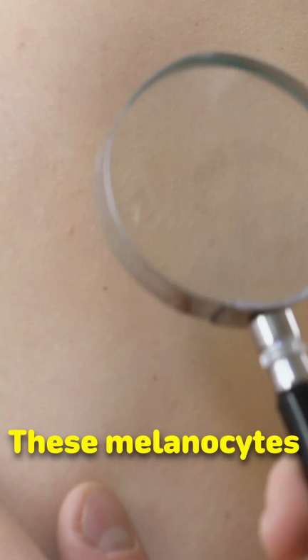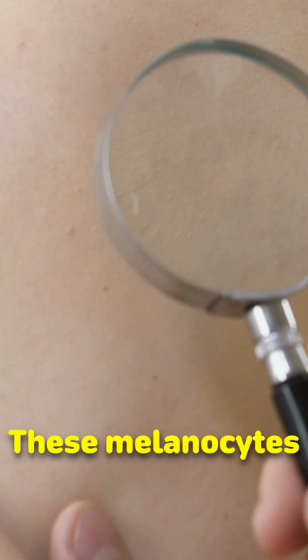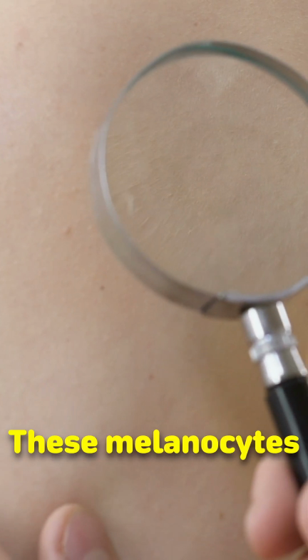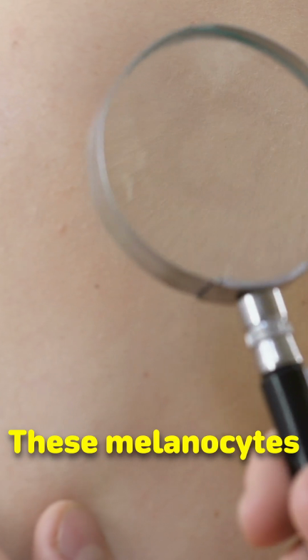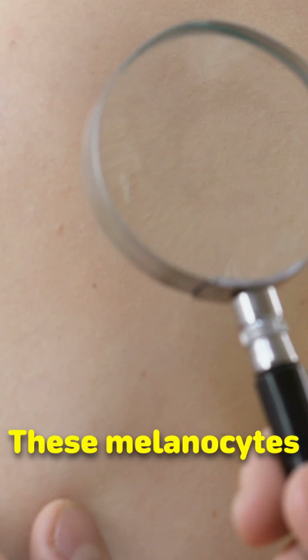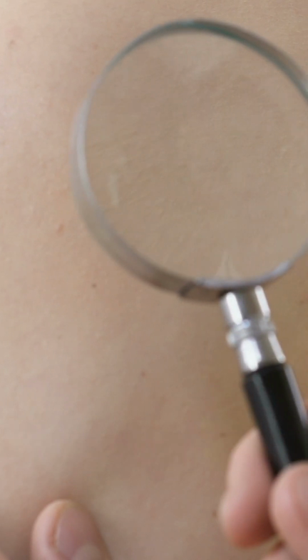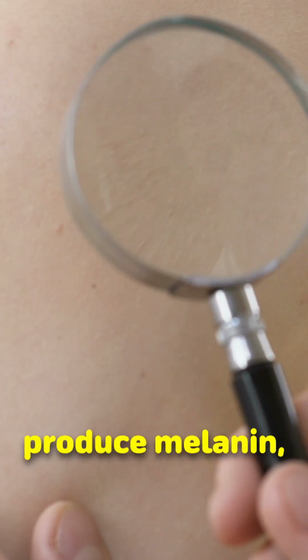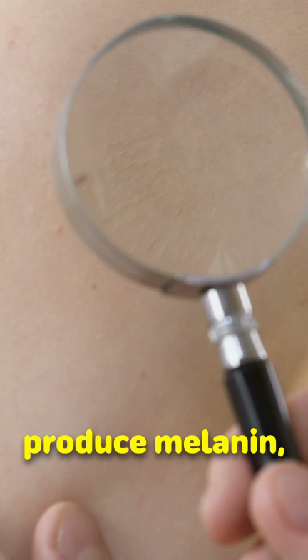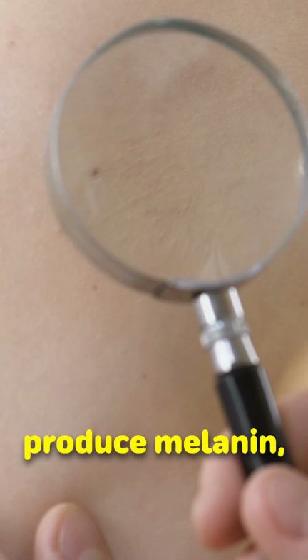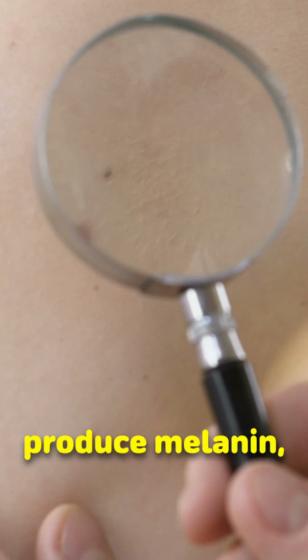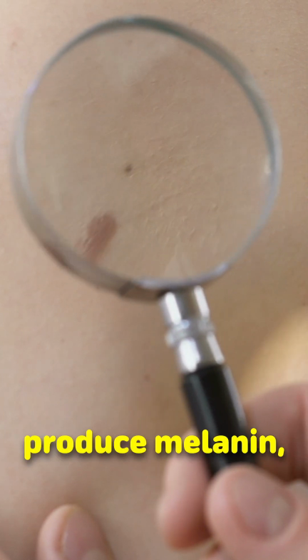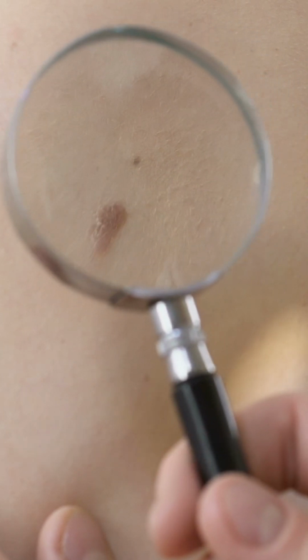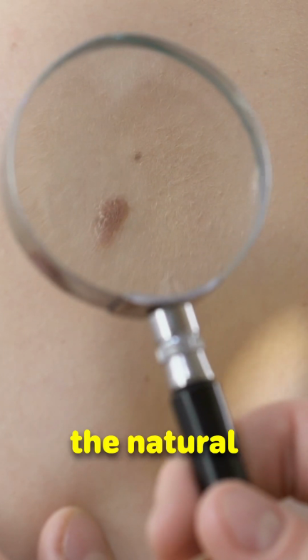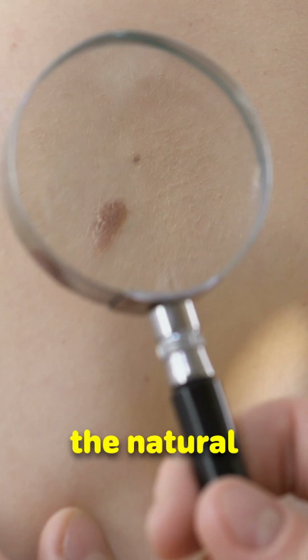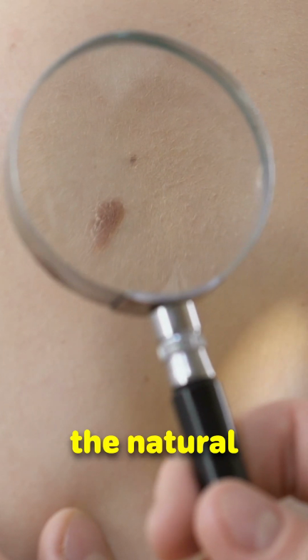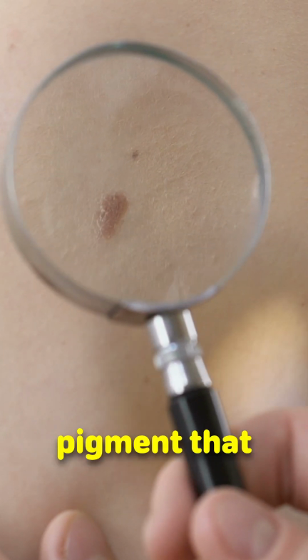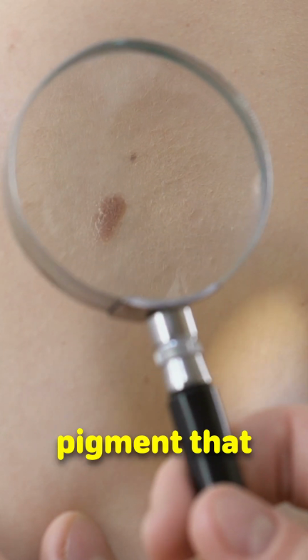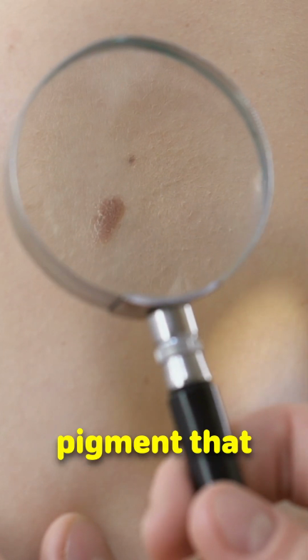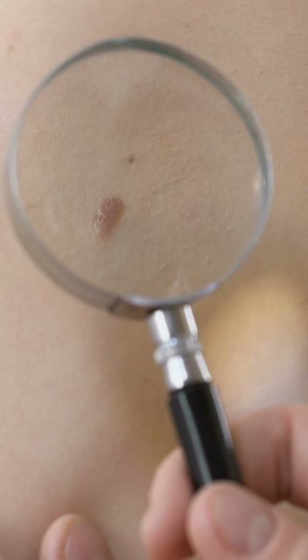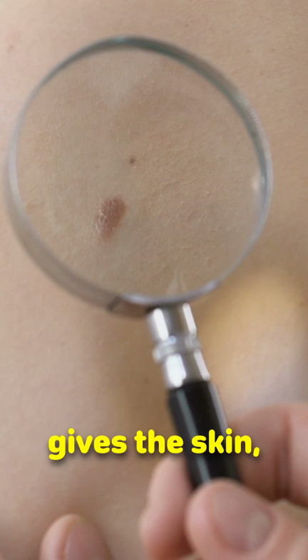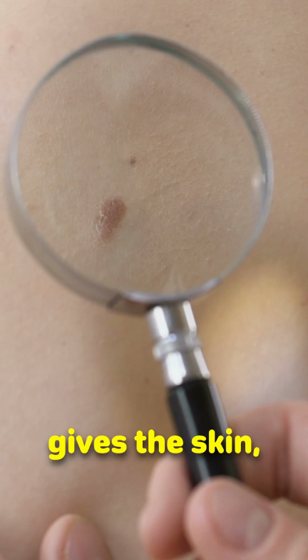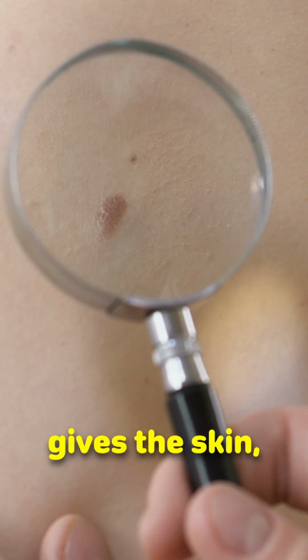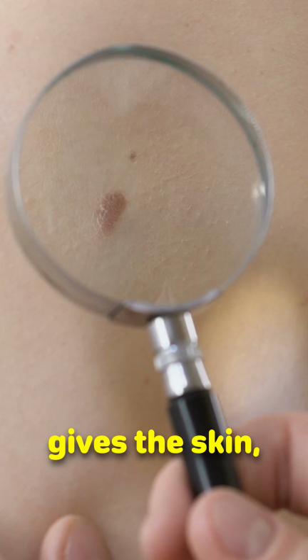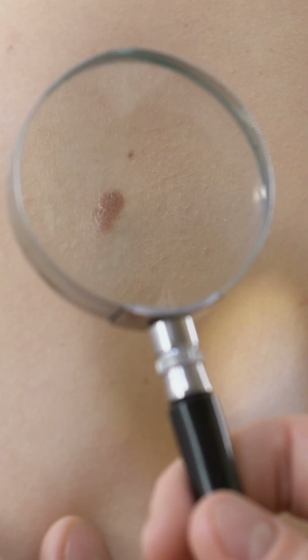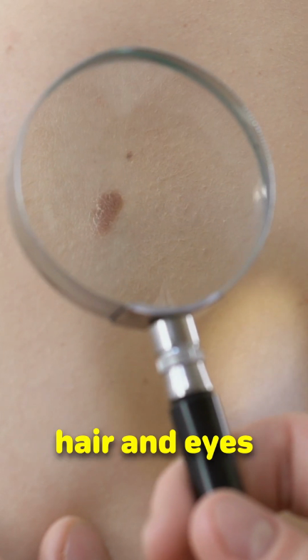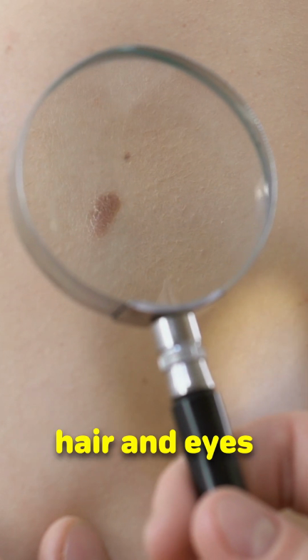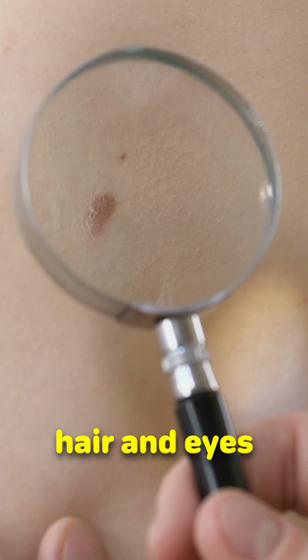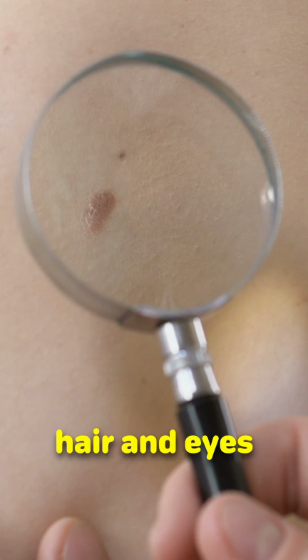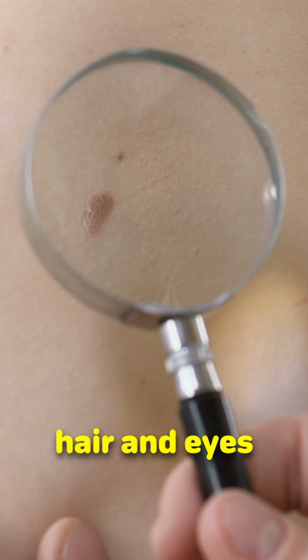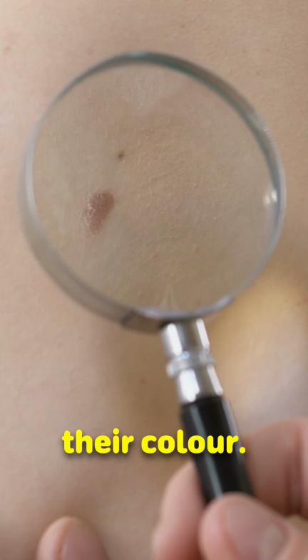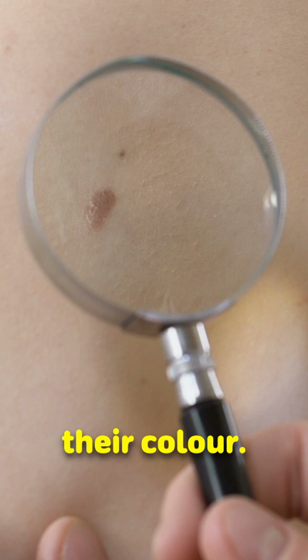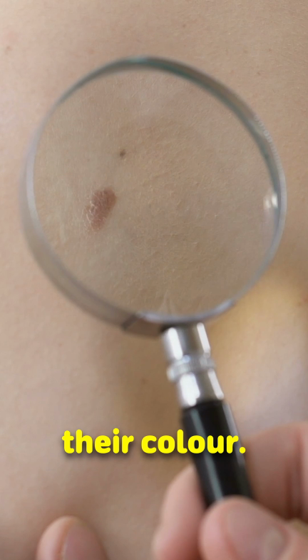These melanocytes produce melanin, the natural pigment that gives the skin, hair and eyes their colour.